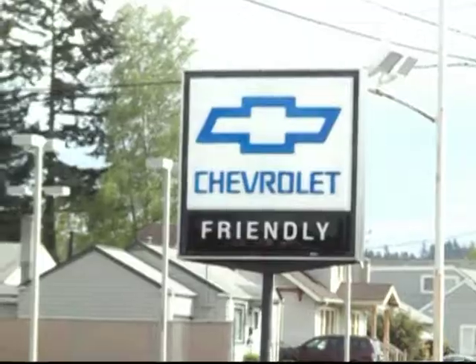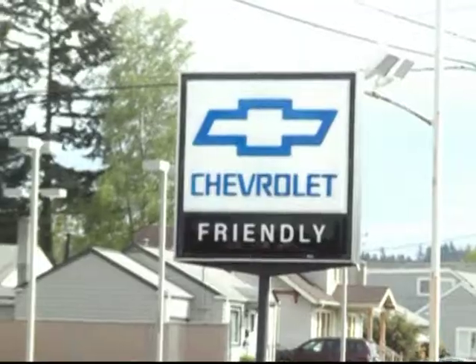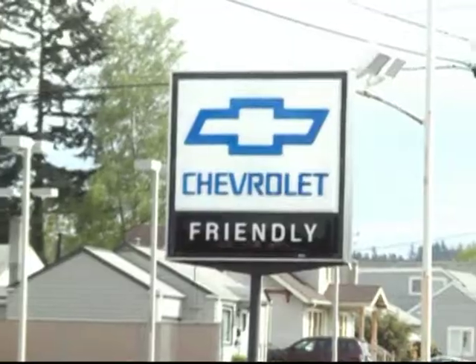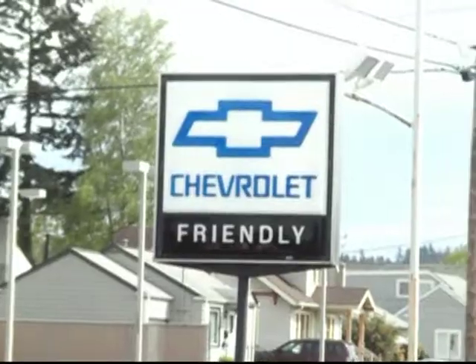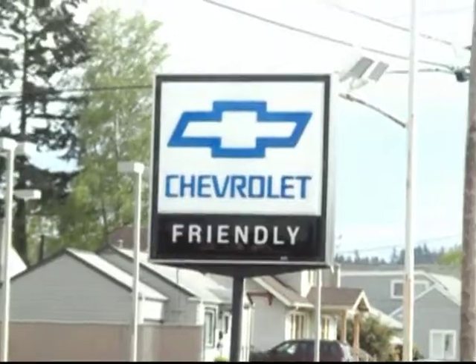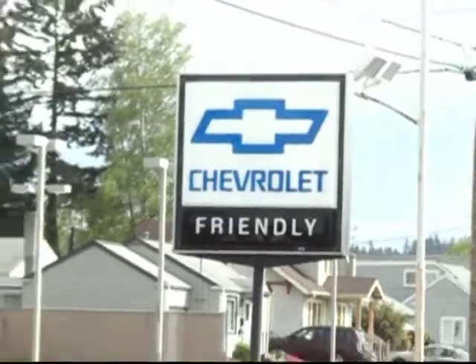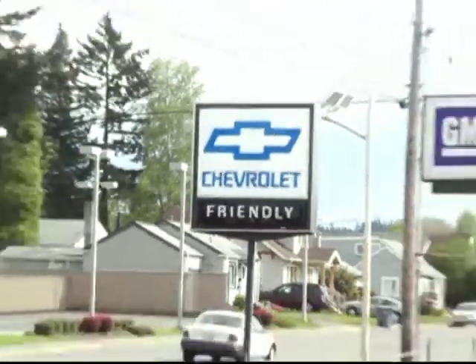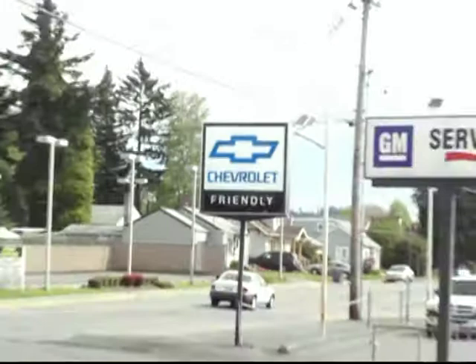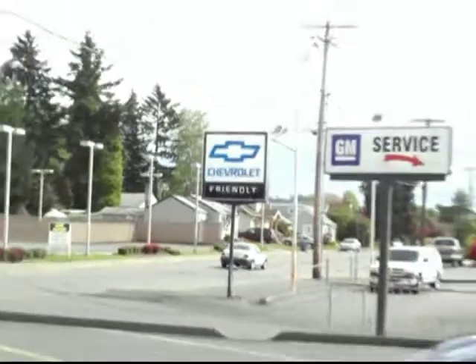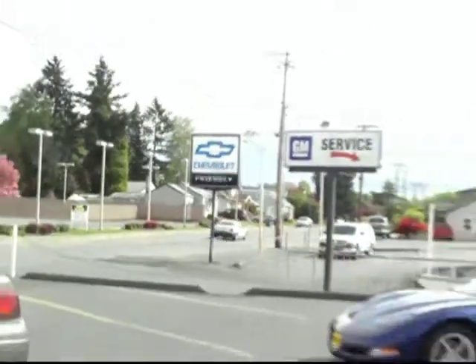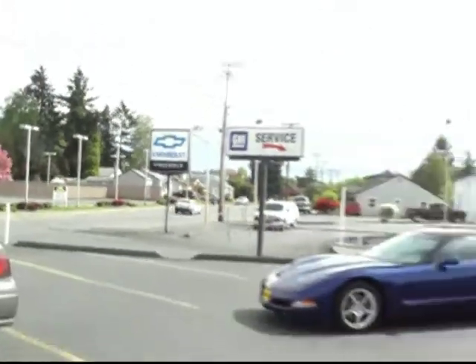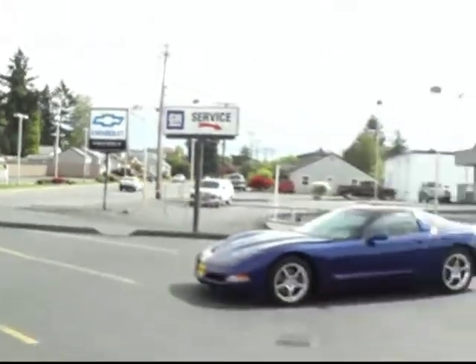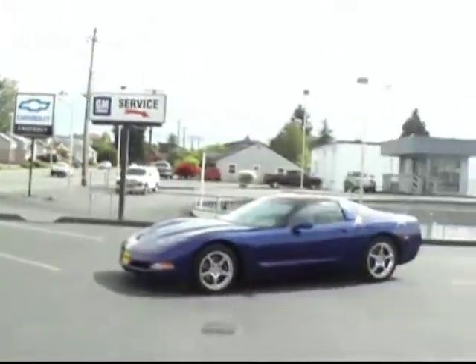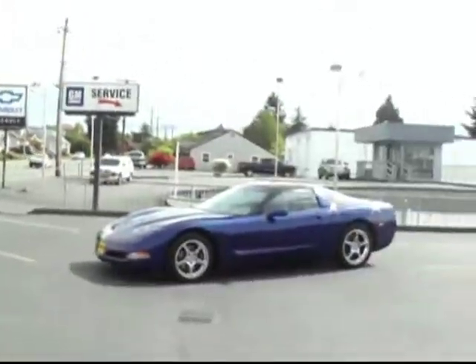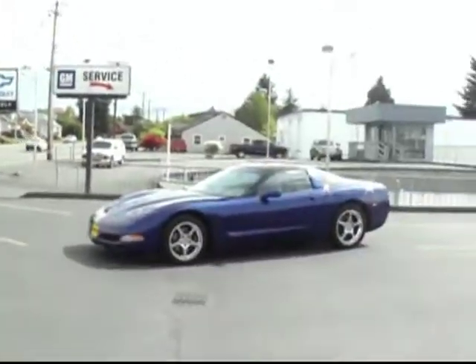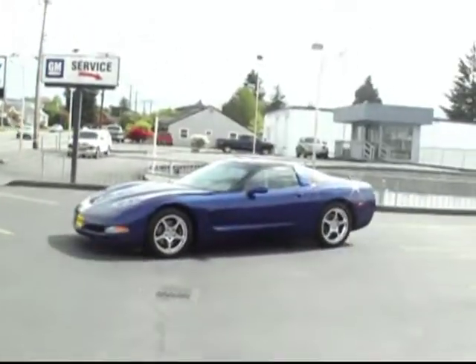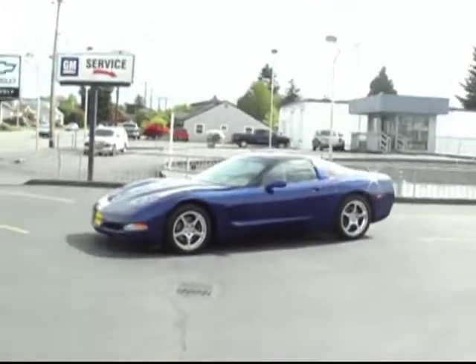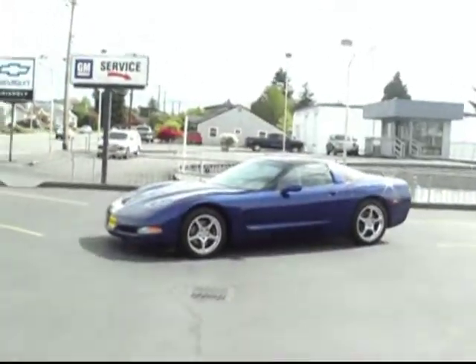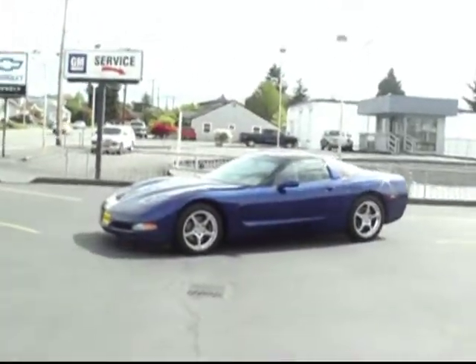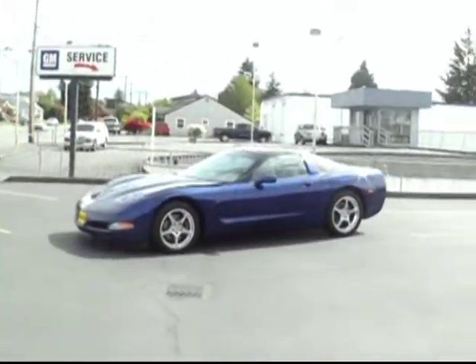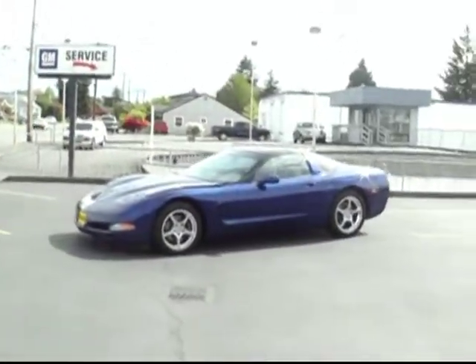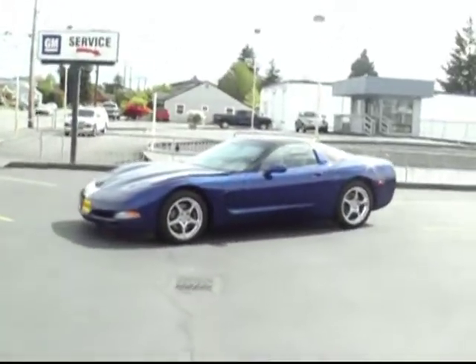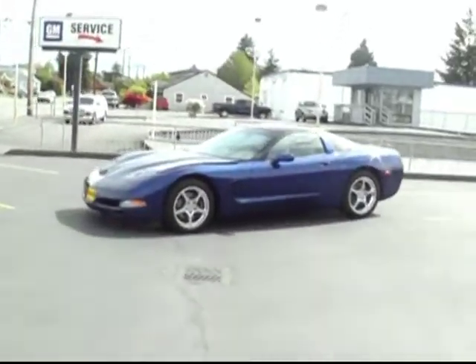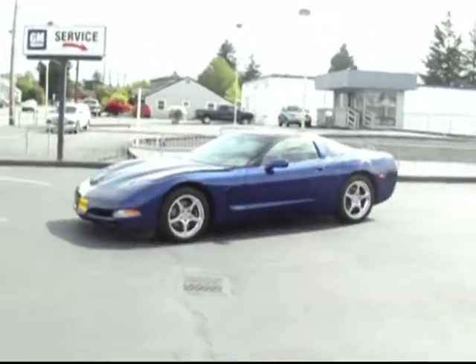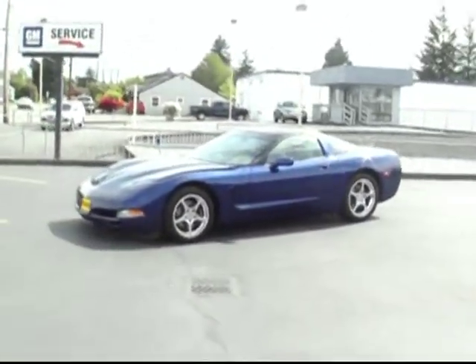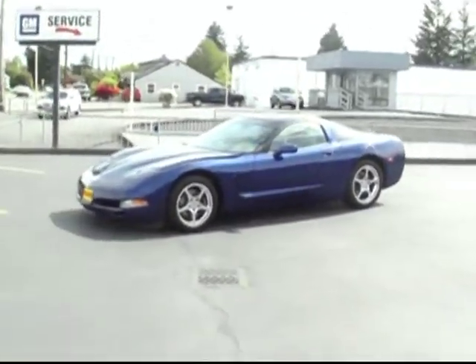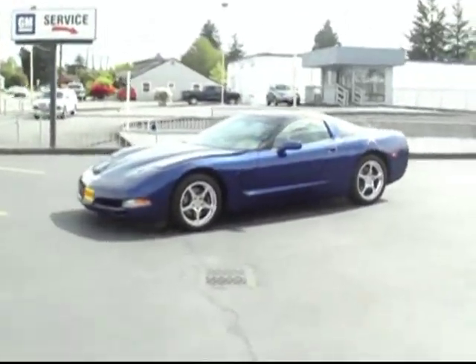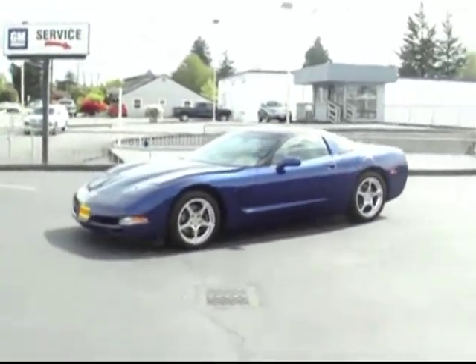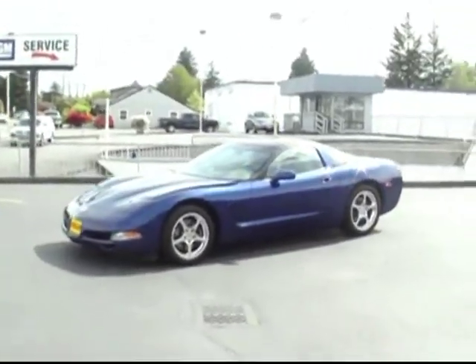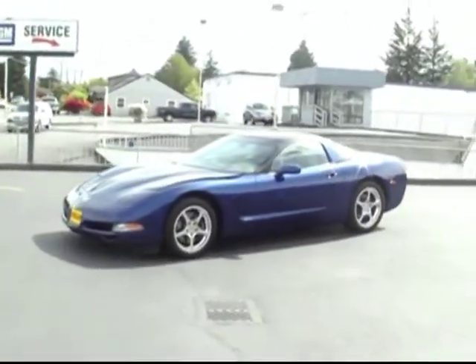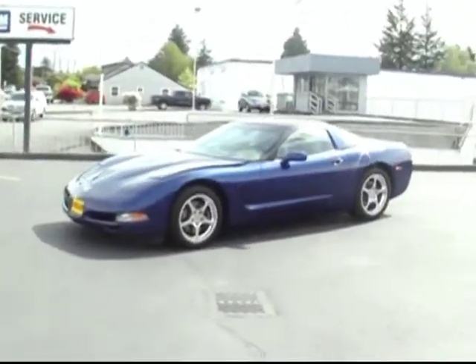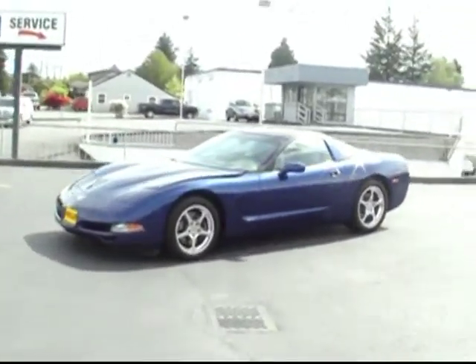Hey there, Brett Jacobson of Friendly Chevrolet. I've got with me a 2004 Chevy Corvette.